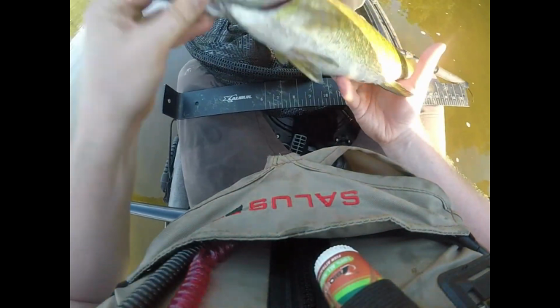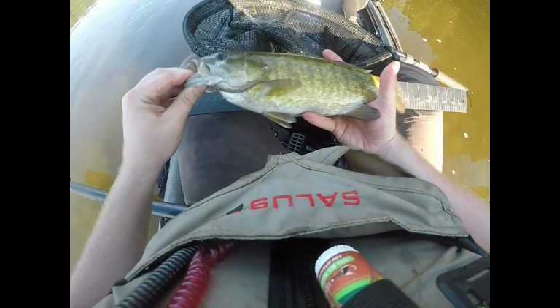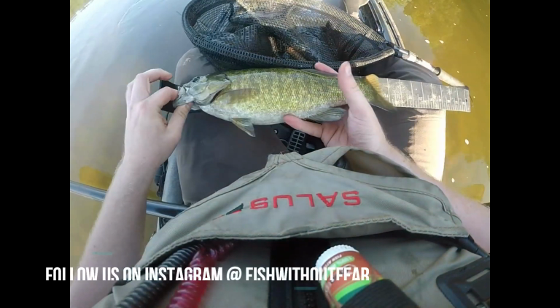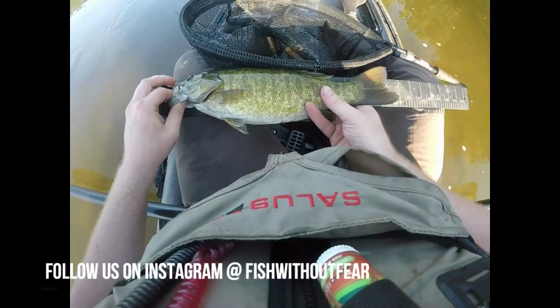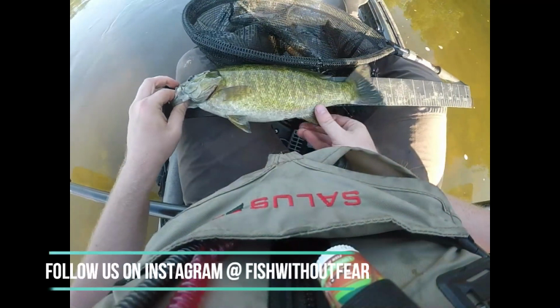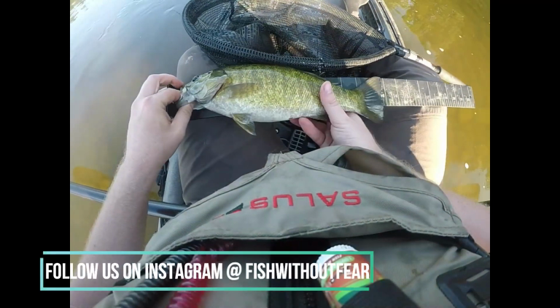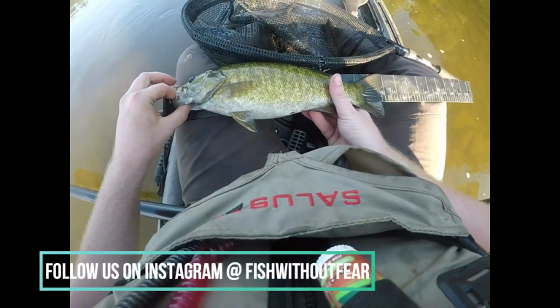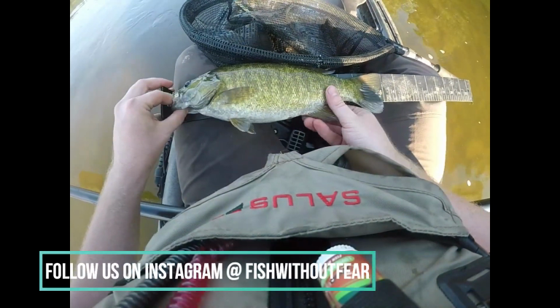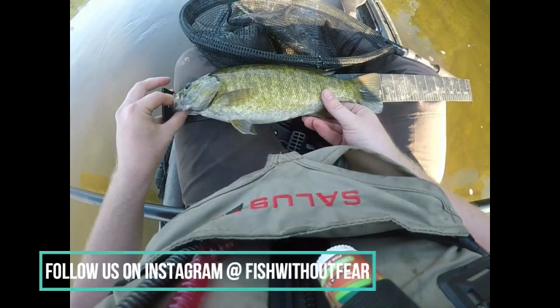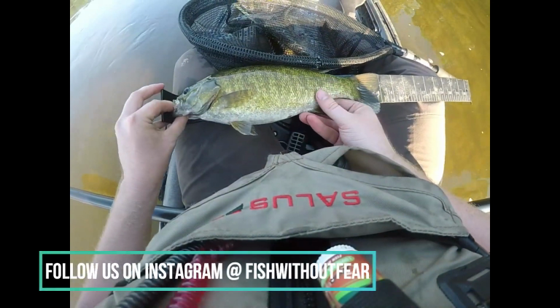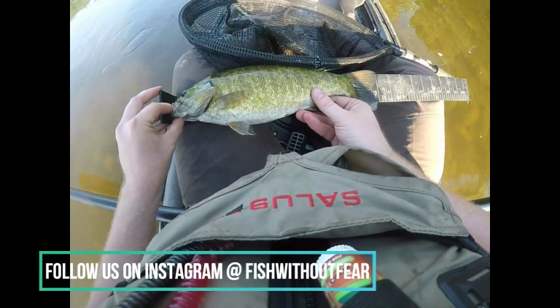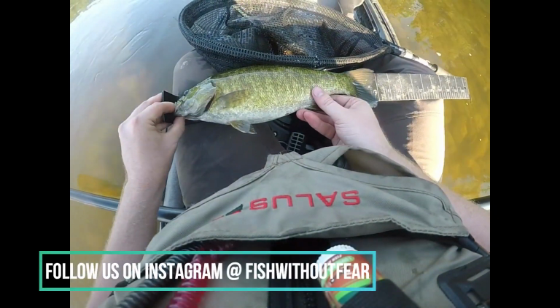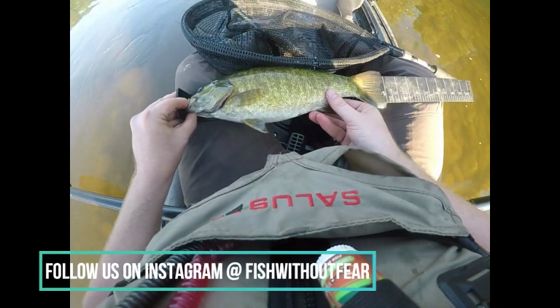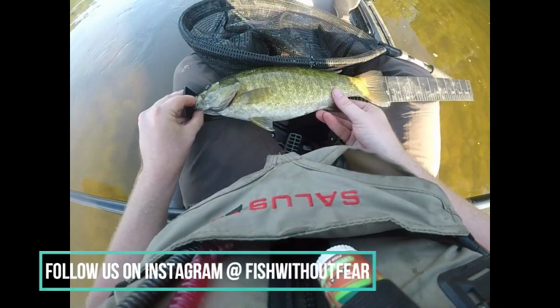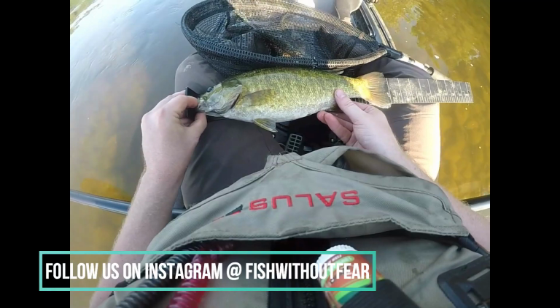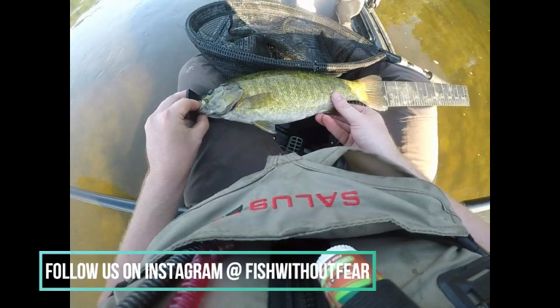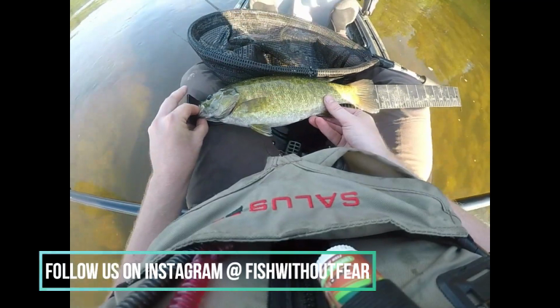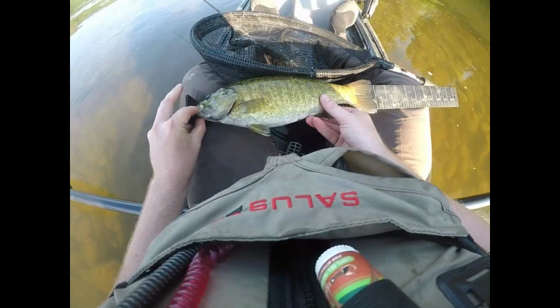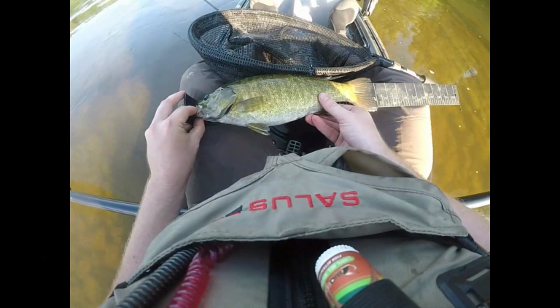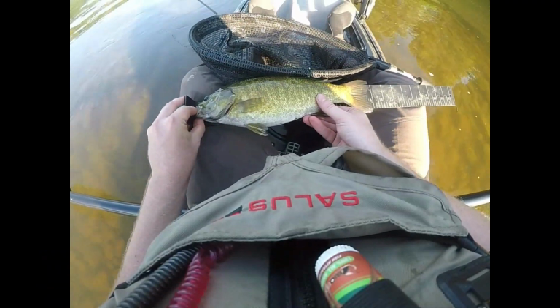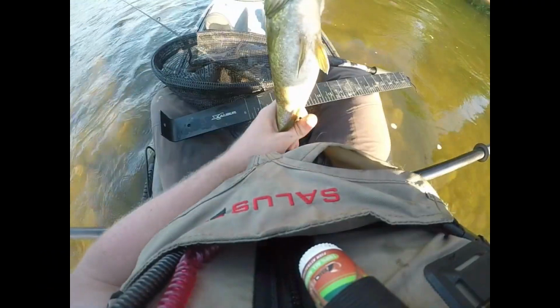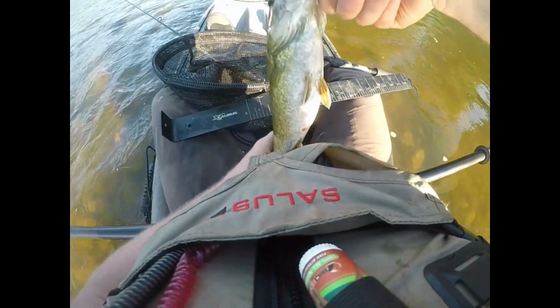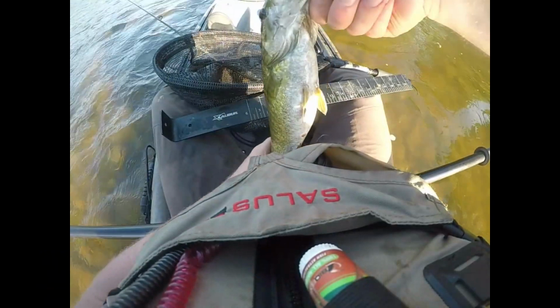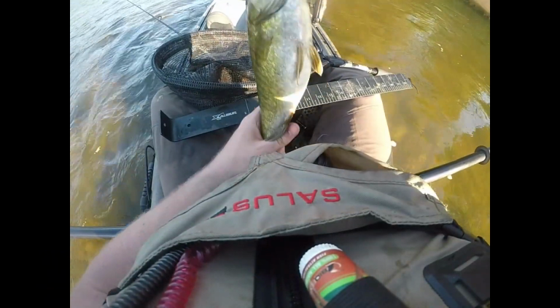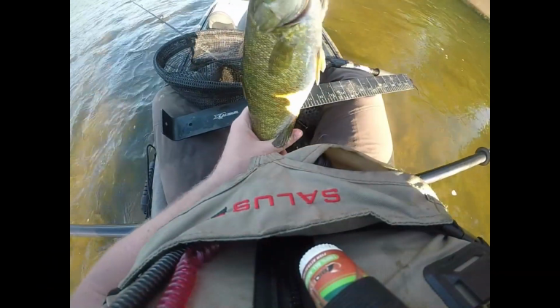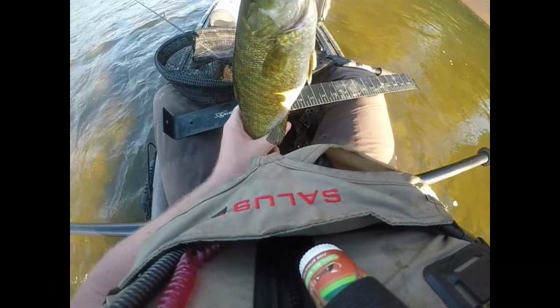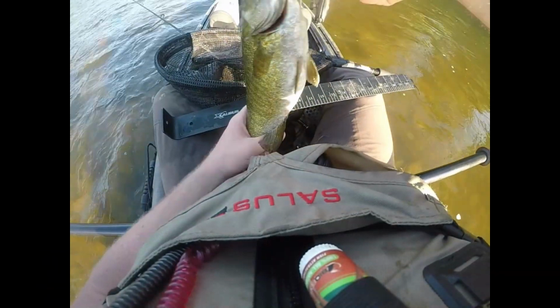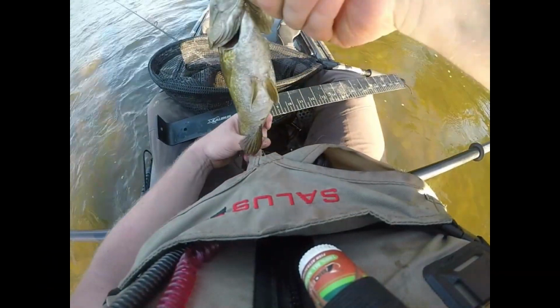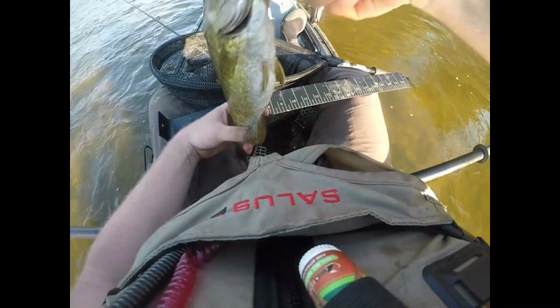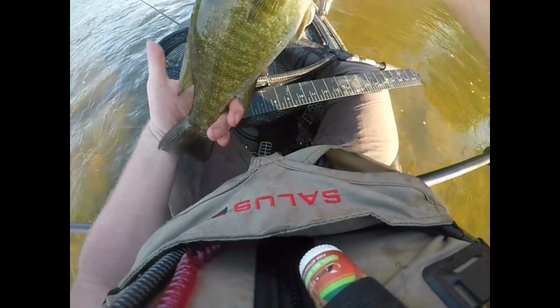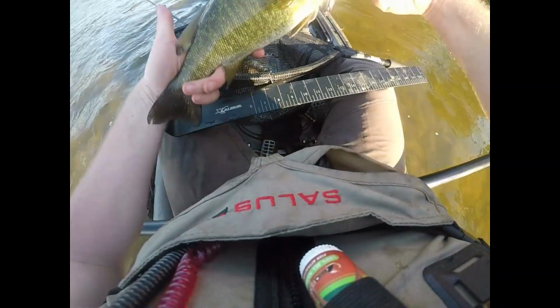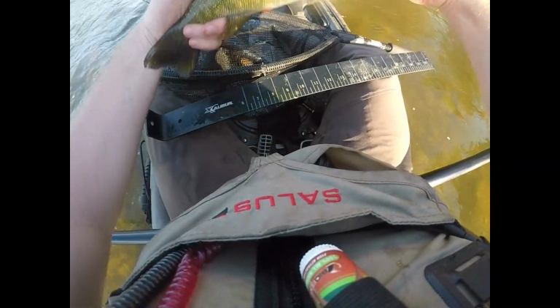A little chunker! Look at him, he's chubby — look at that little chubby belly on him.